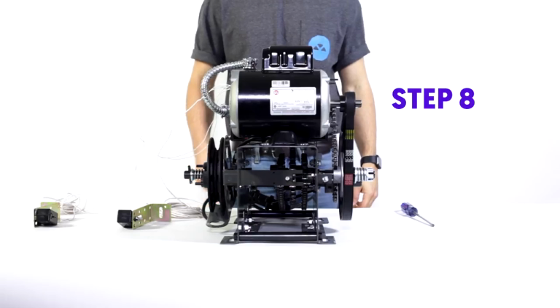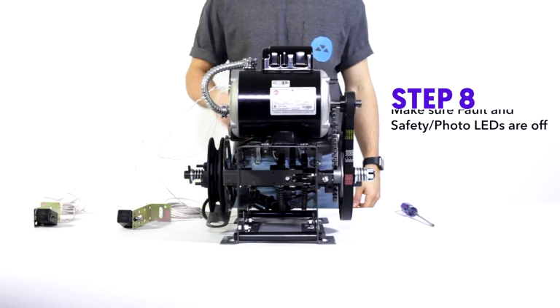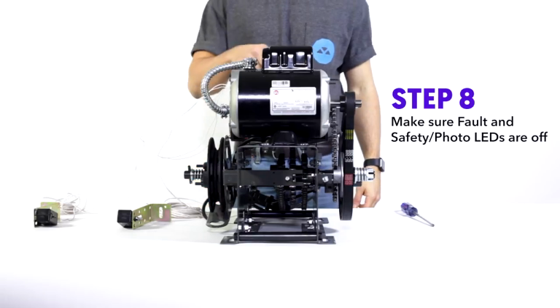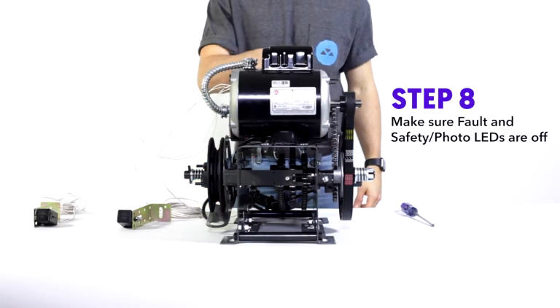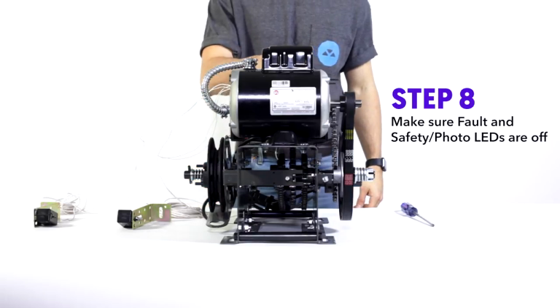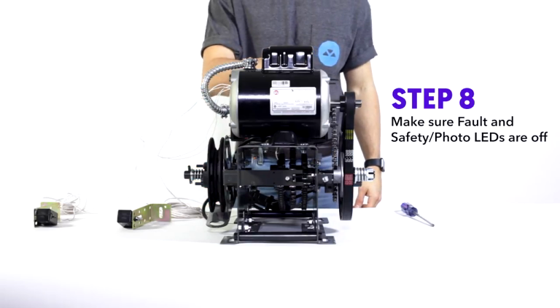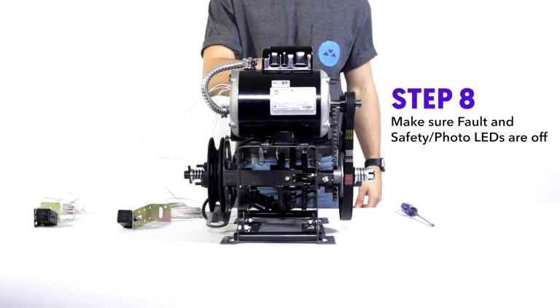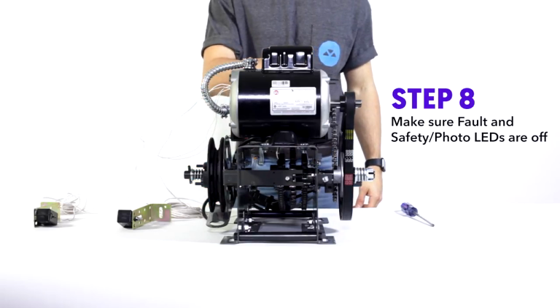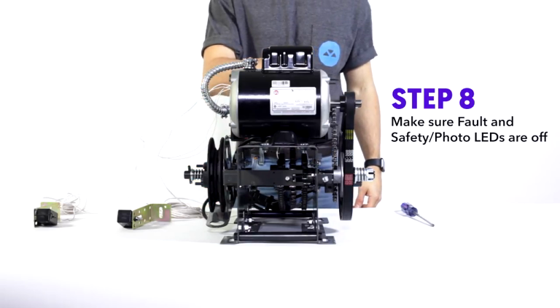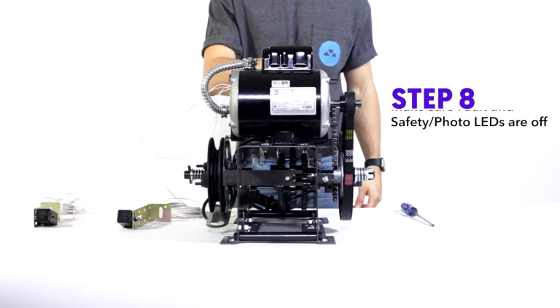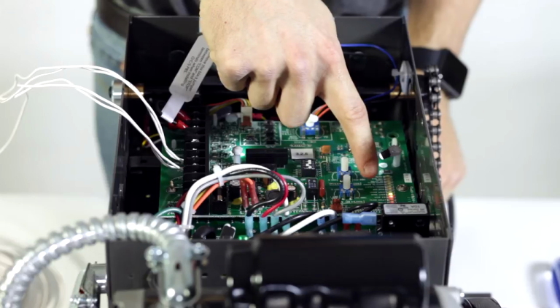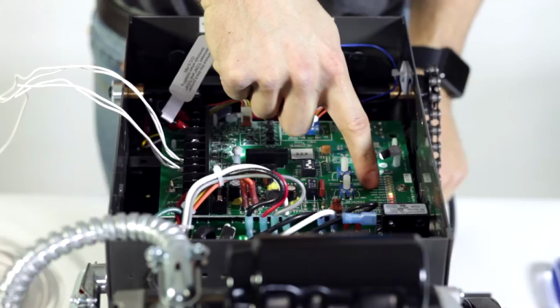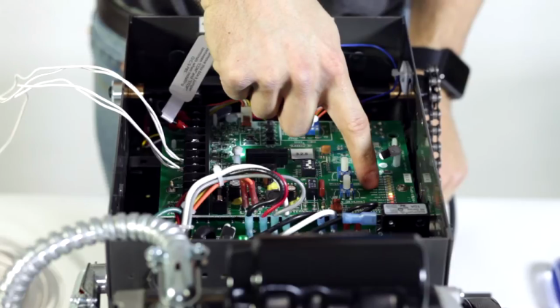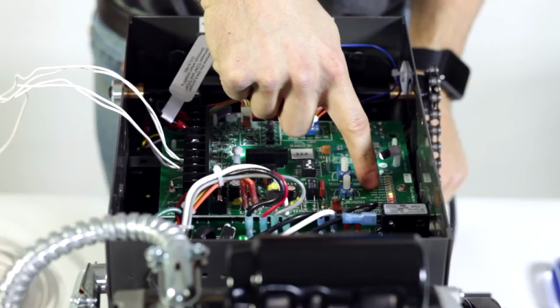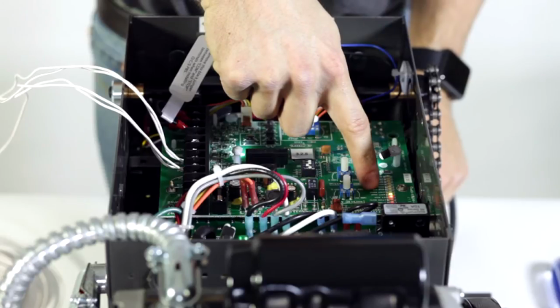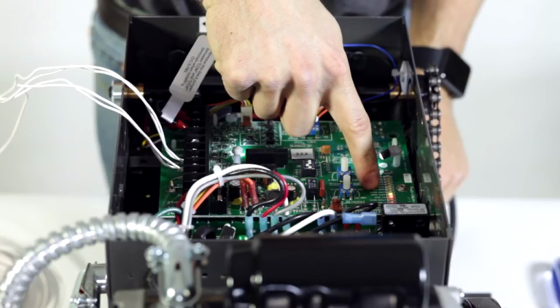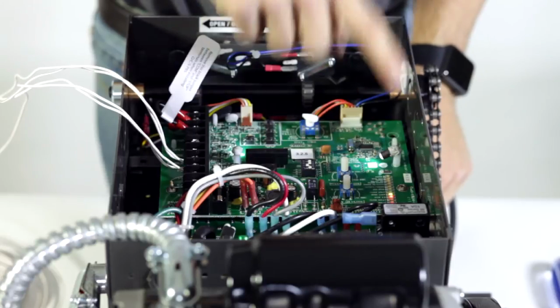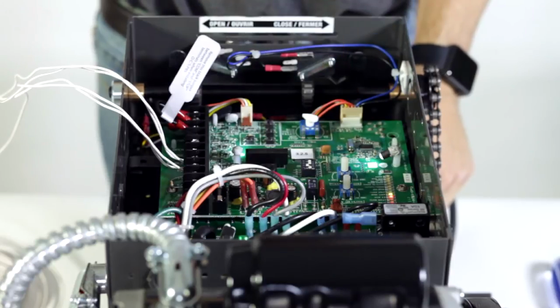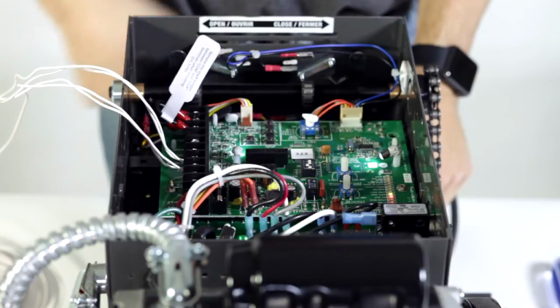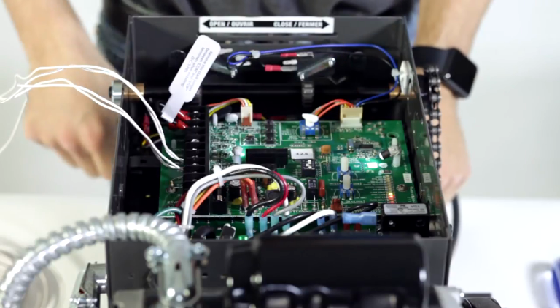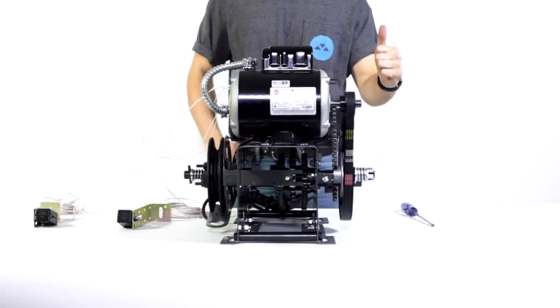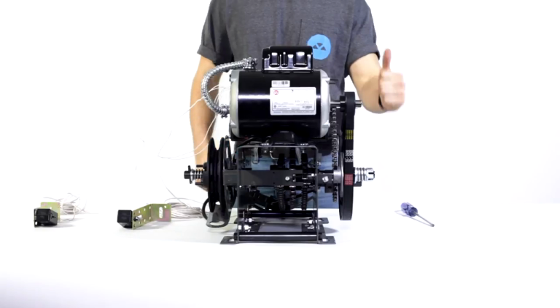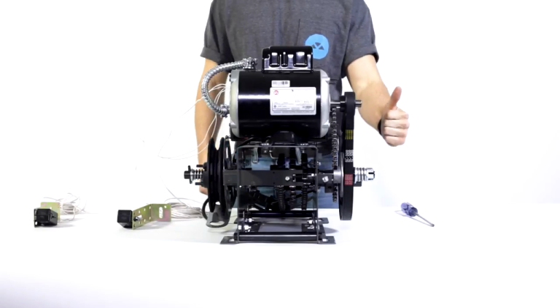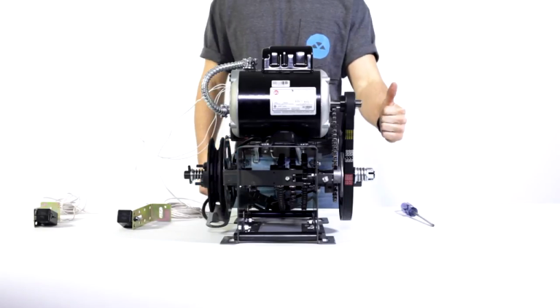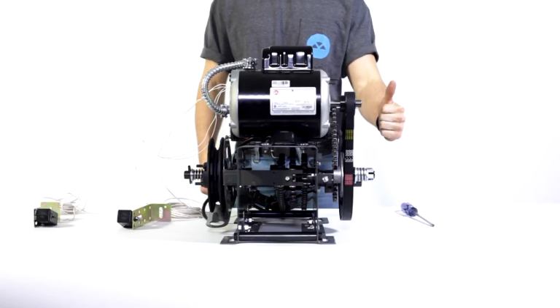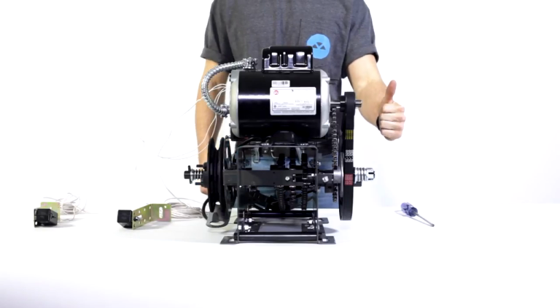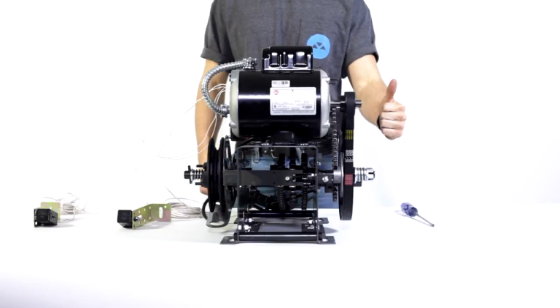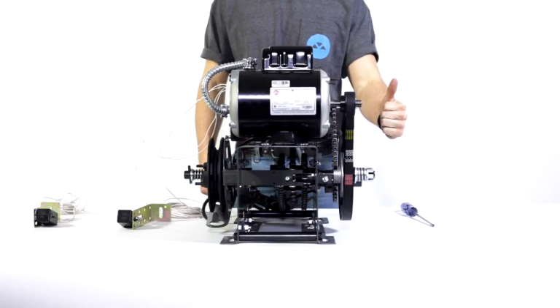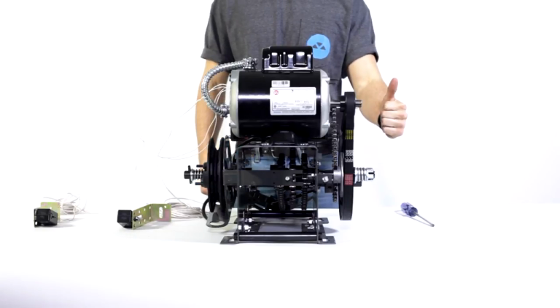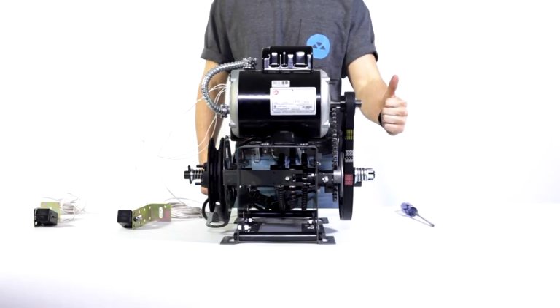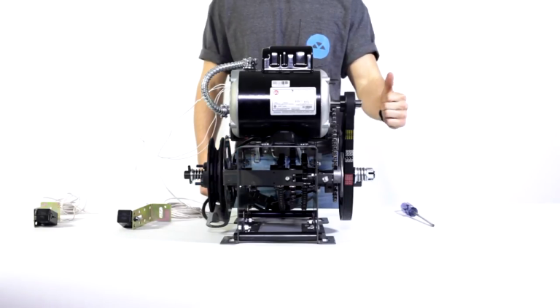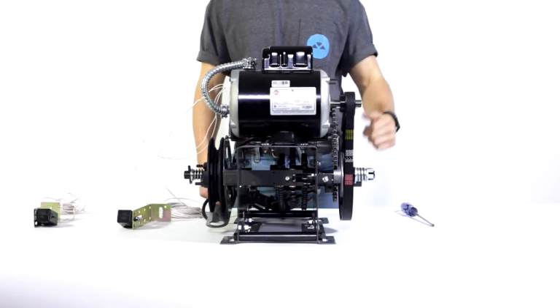Step eight: make sure the fault and safety photo LEDs are off. If they're still on, start over. If not, you're good to go.